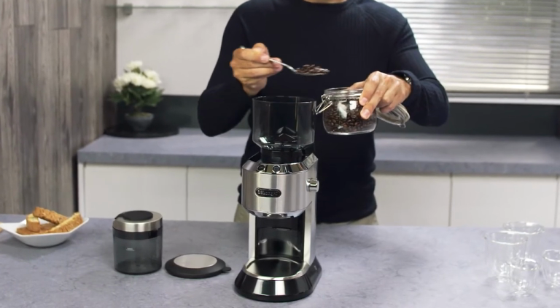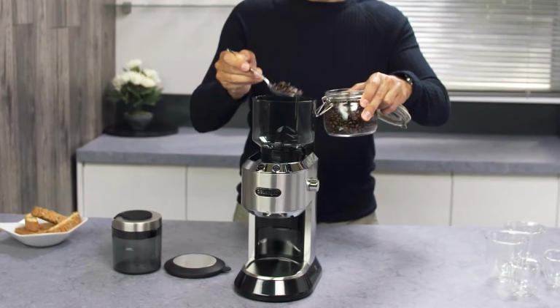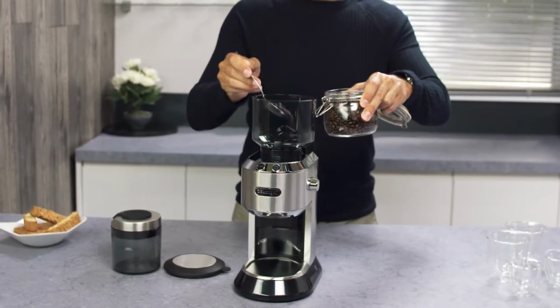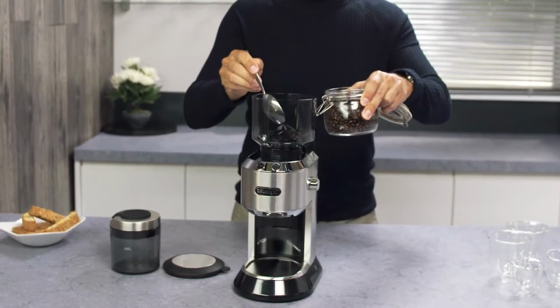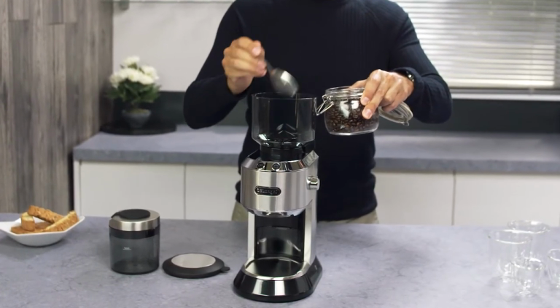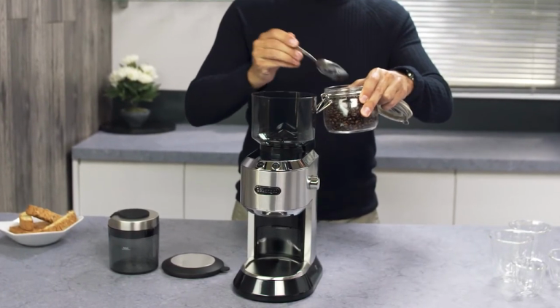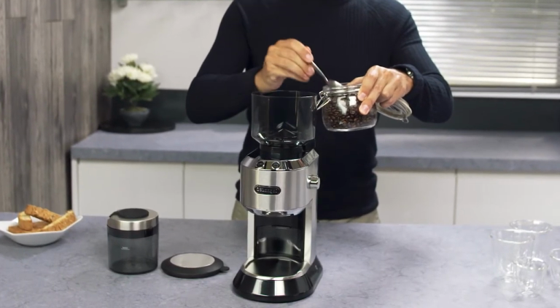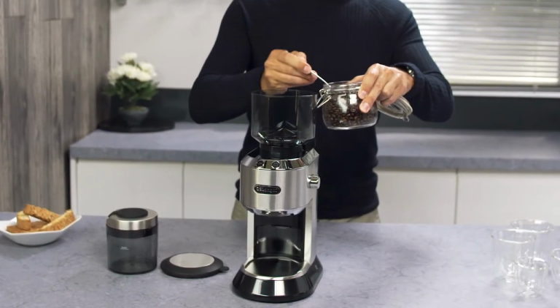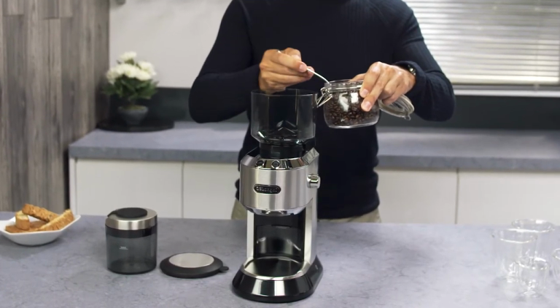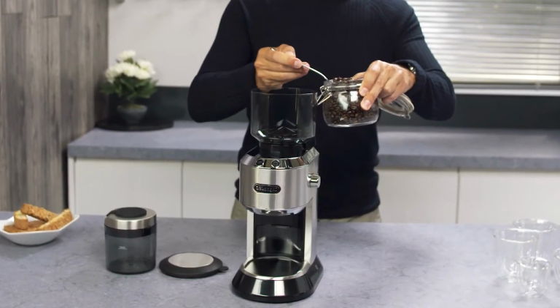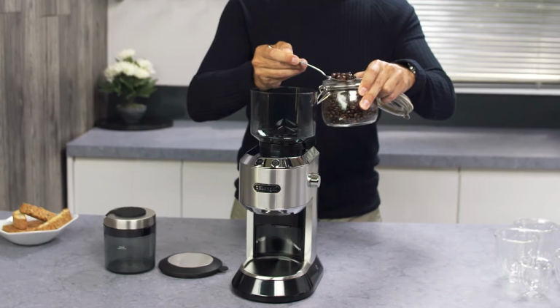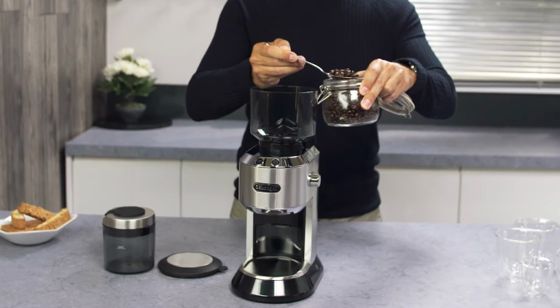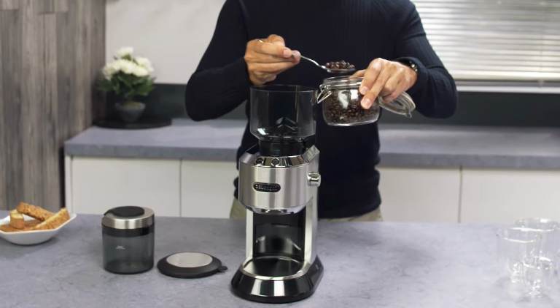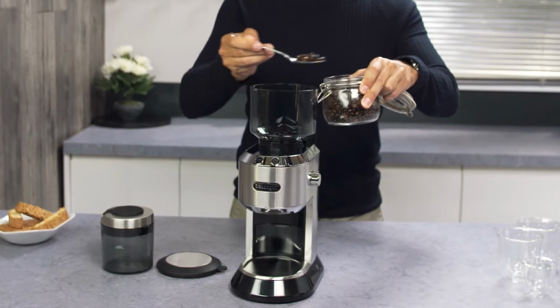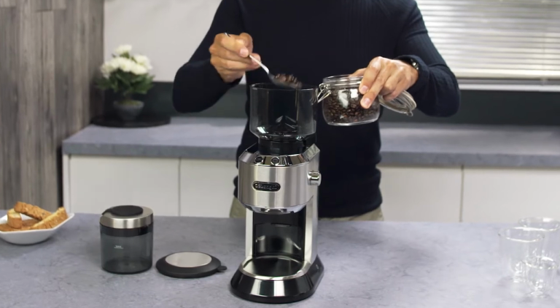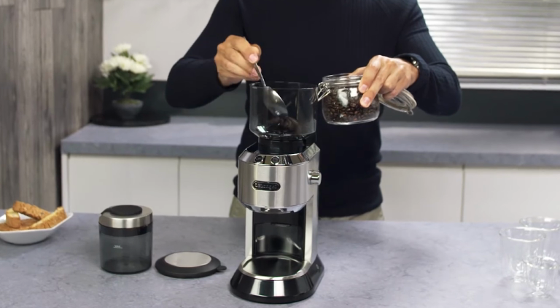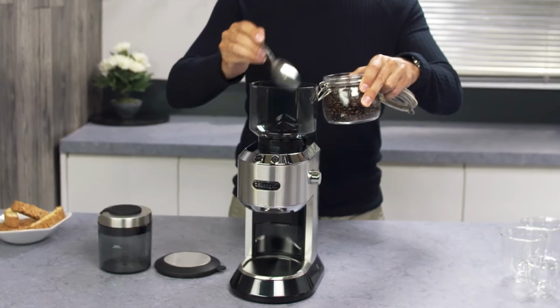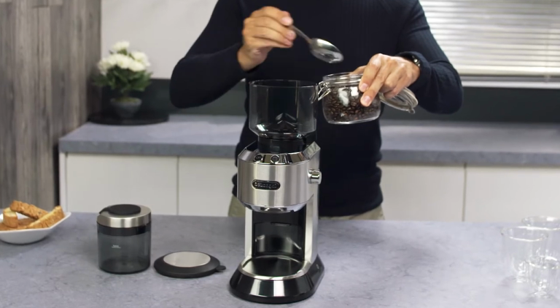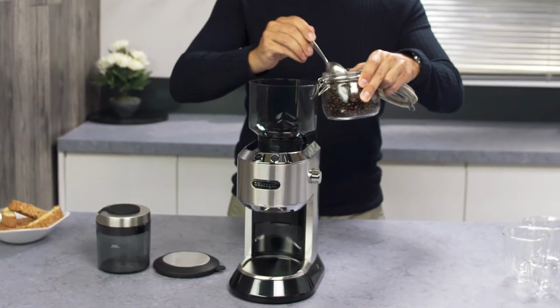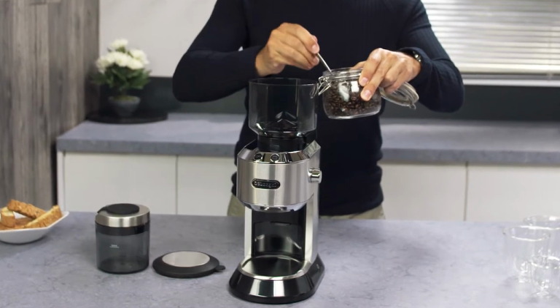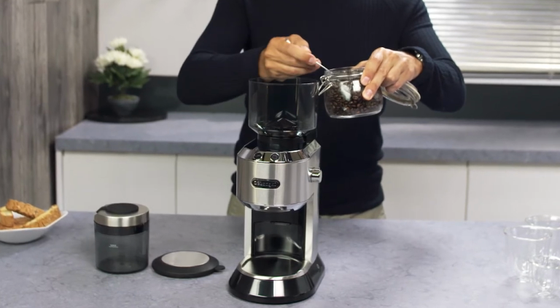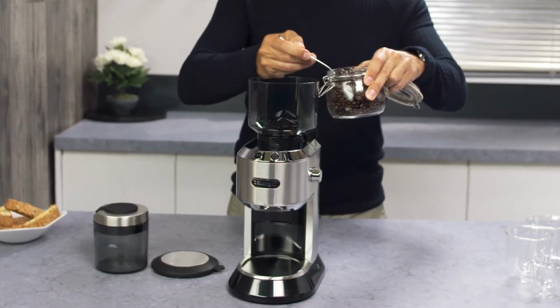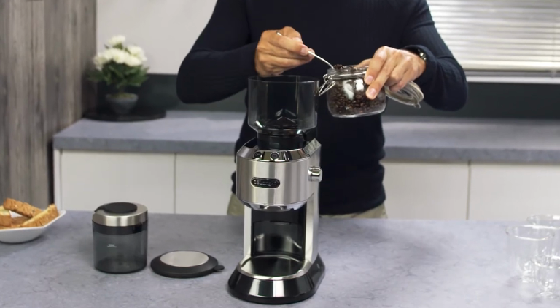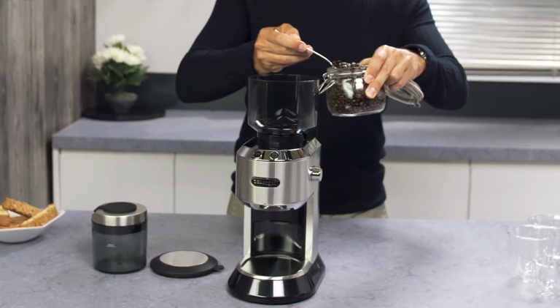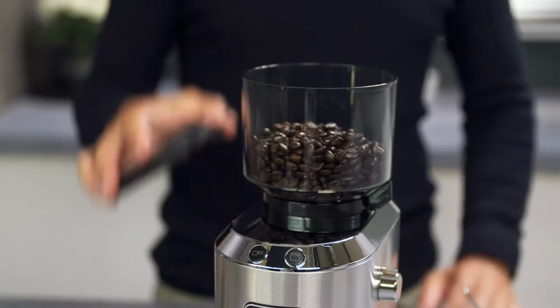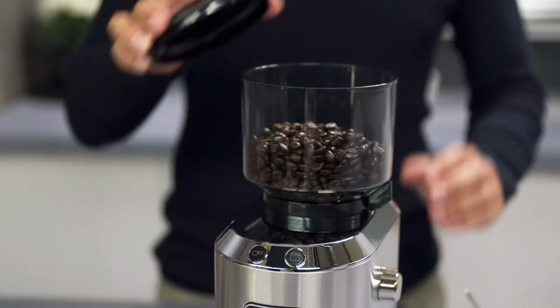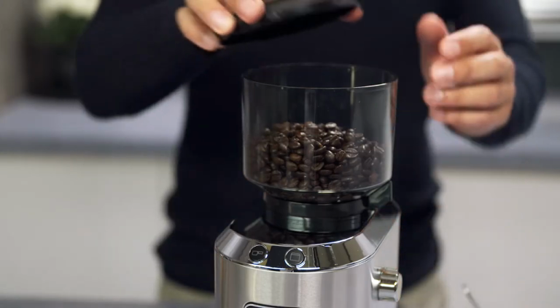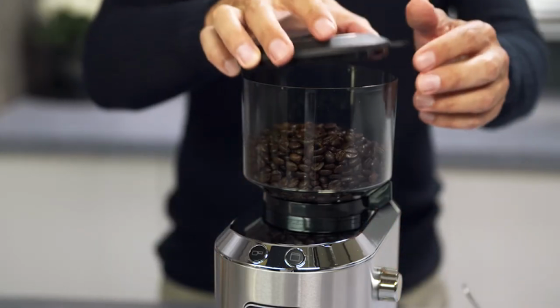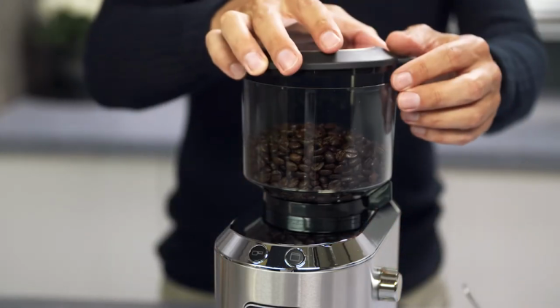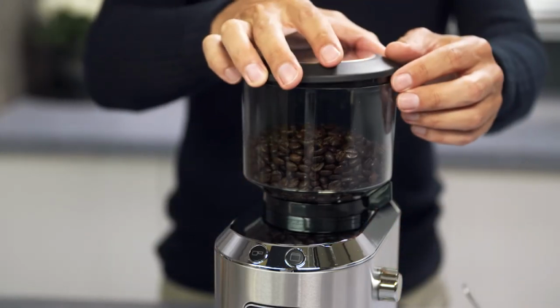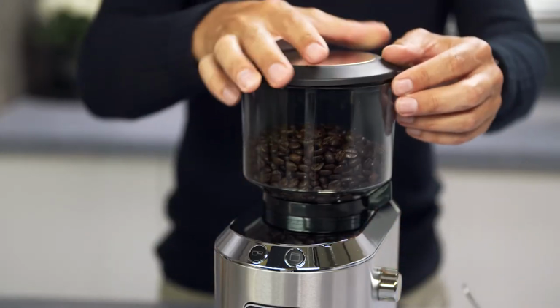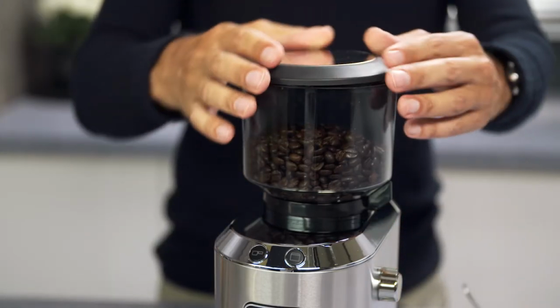As a rough guide, use a tablespoon of beans per cup. Close the lid pushing down firmly.